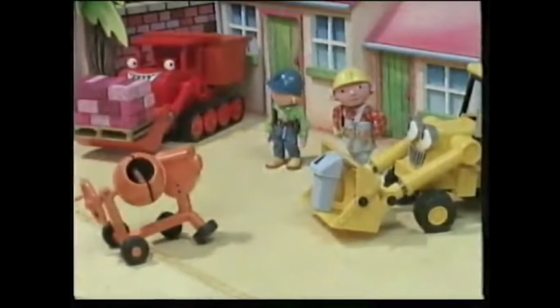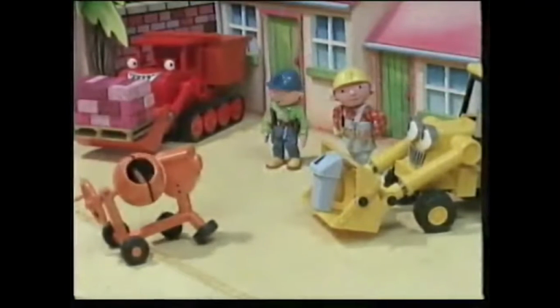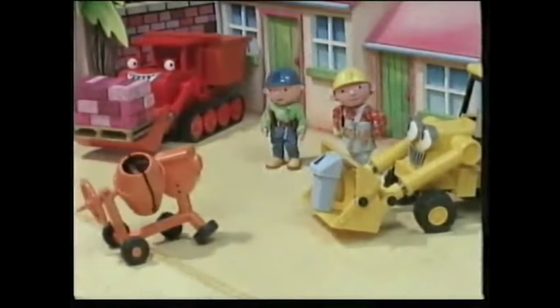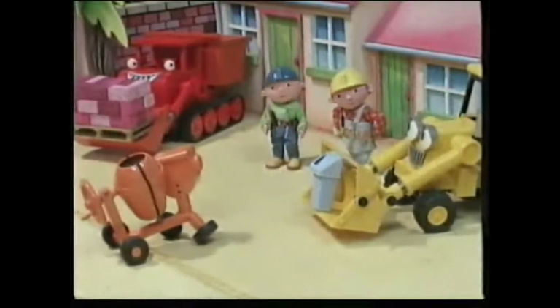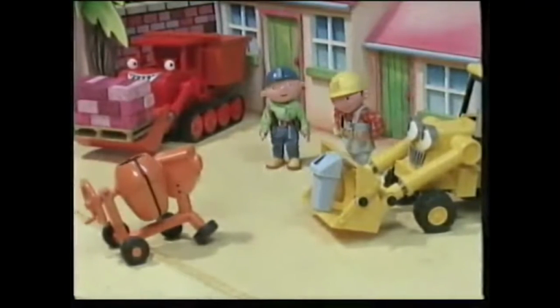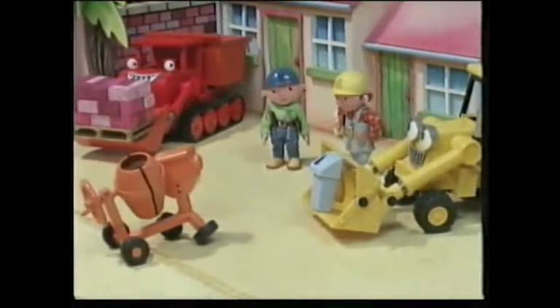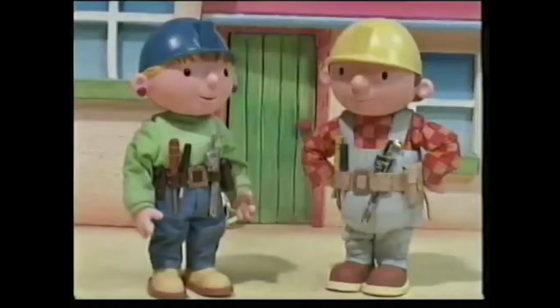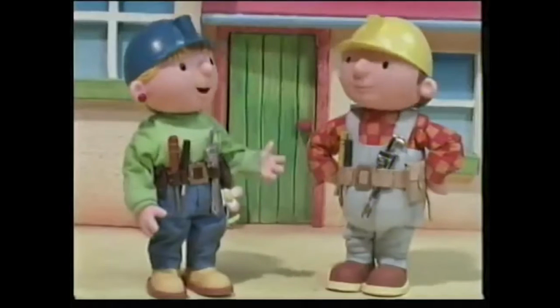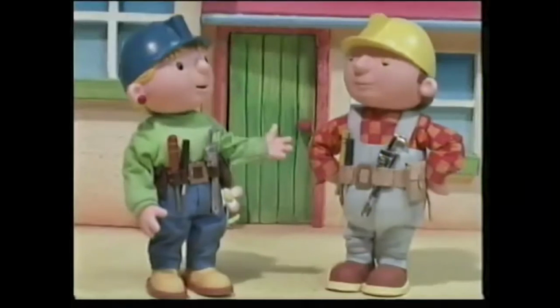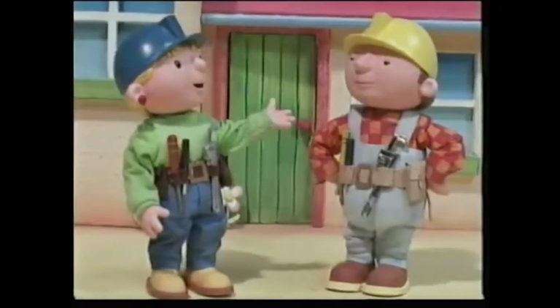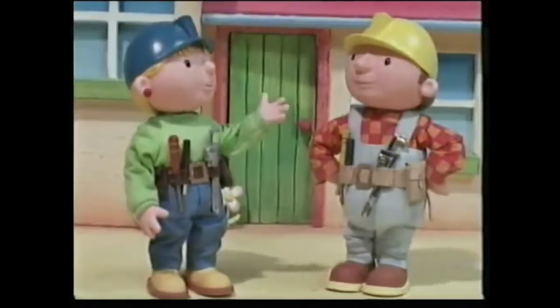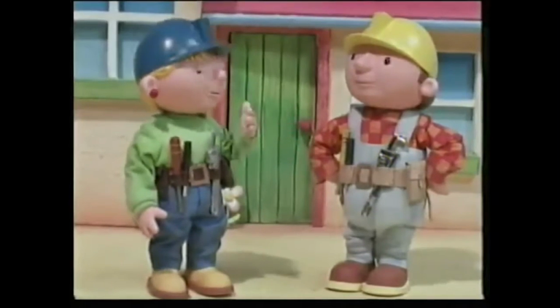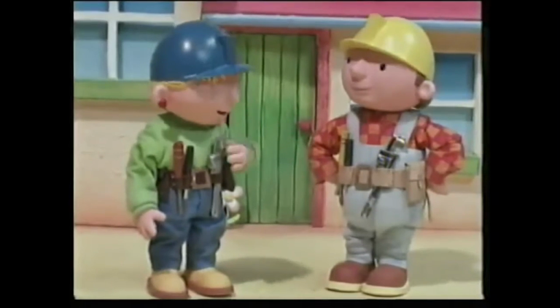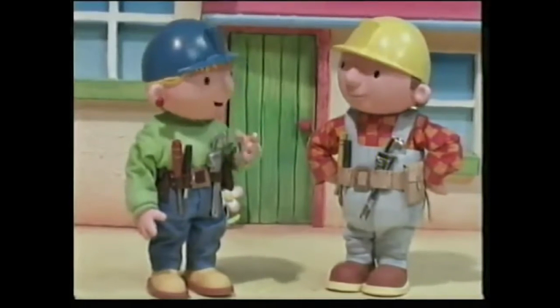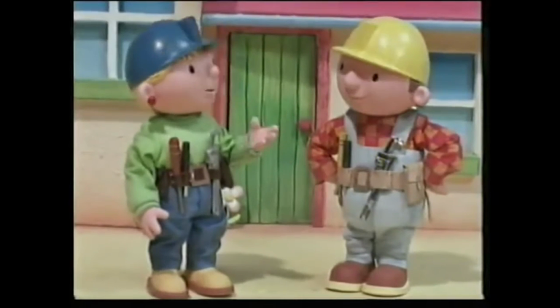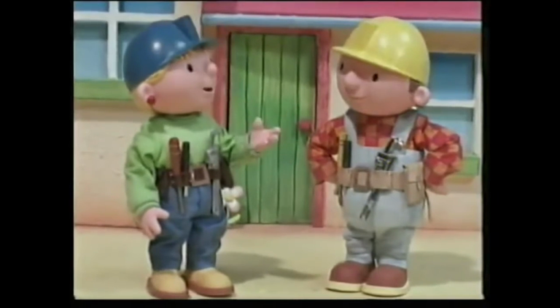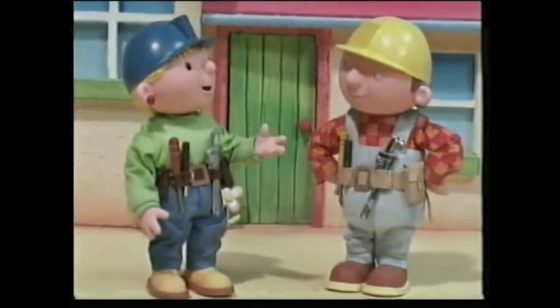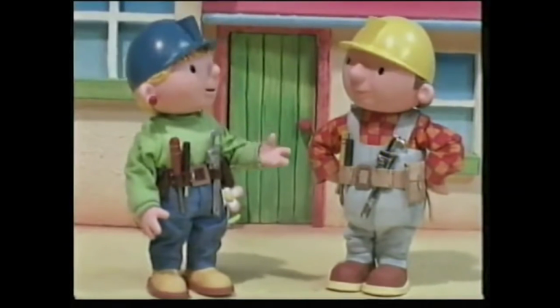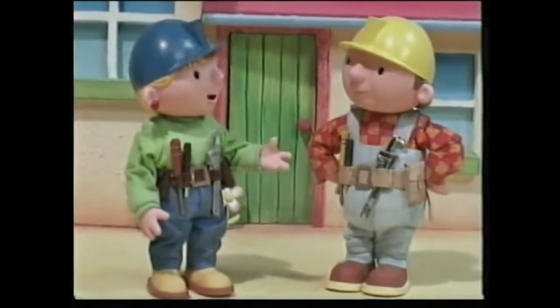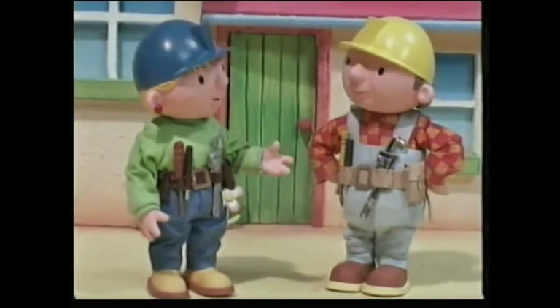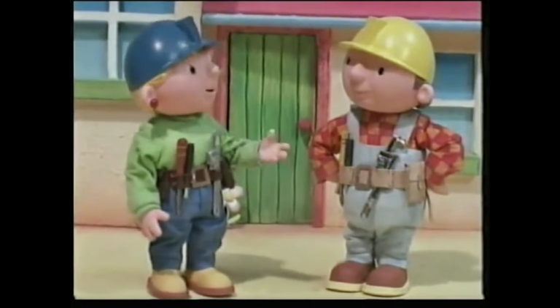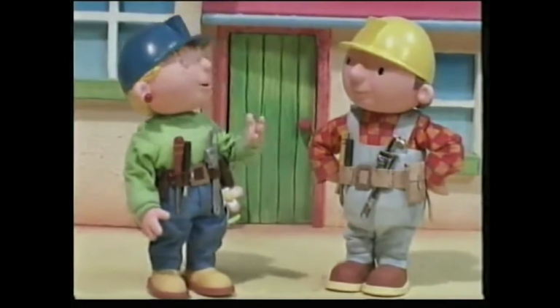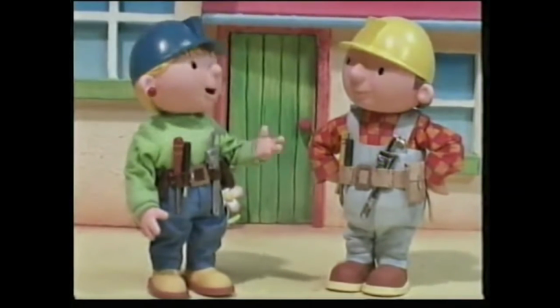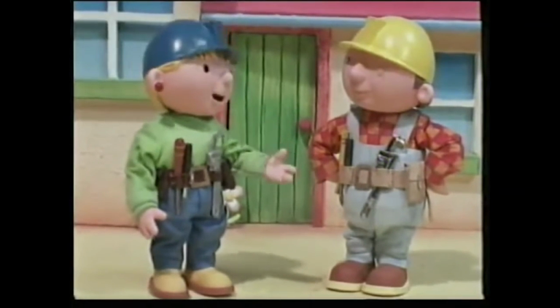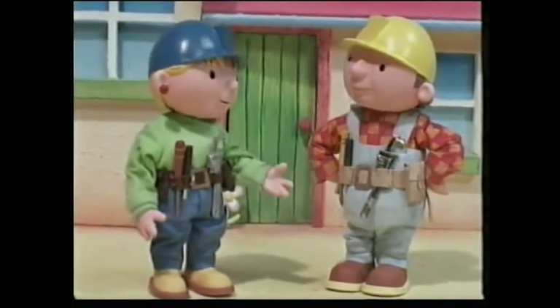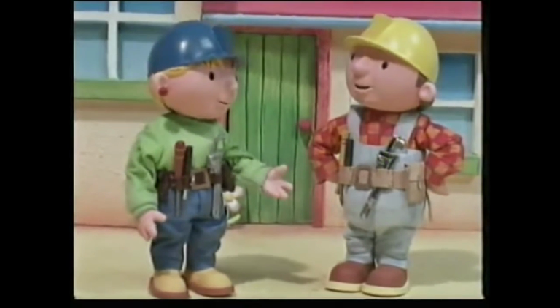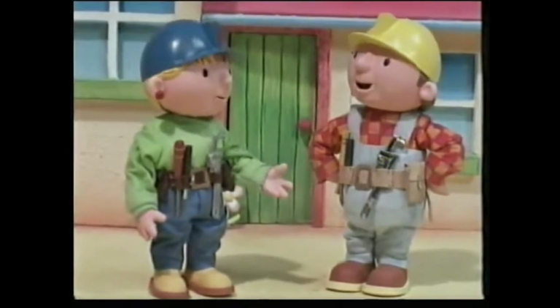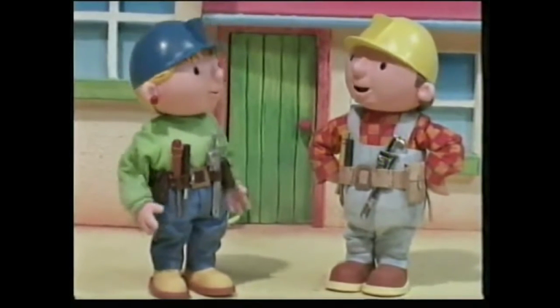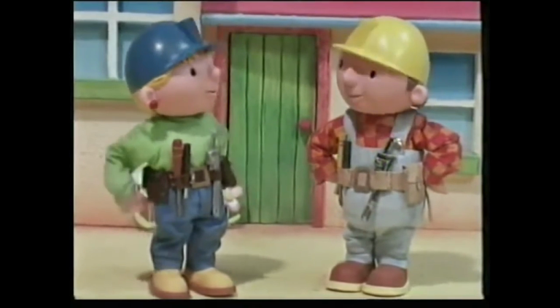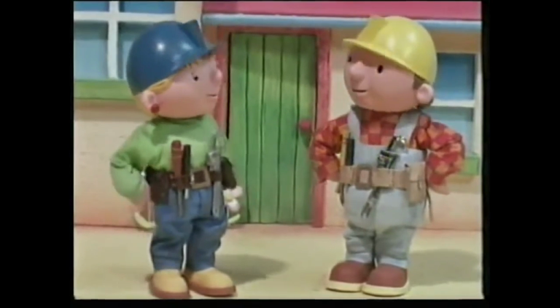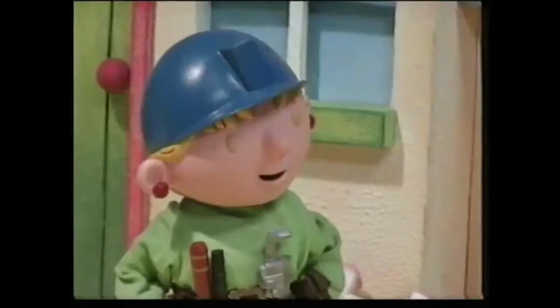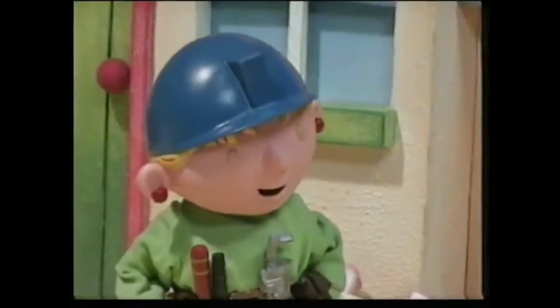Right, Bob, we're off to Mr. Beasley's to build his new garden wall. Okay, Wendy.